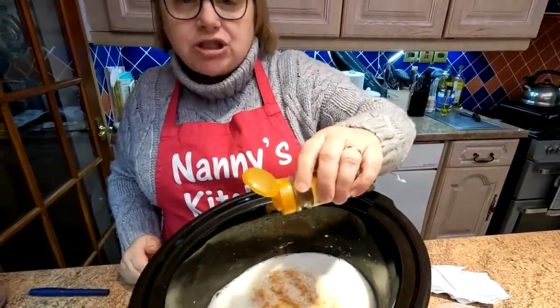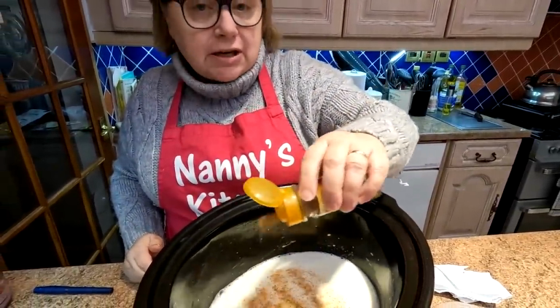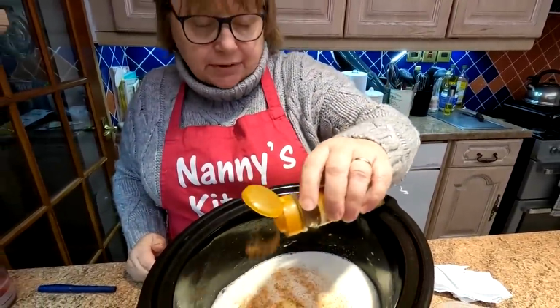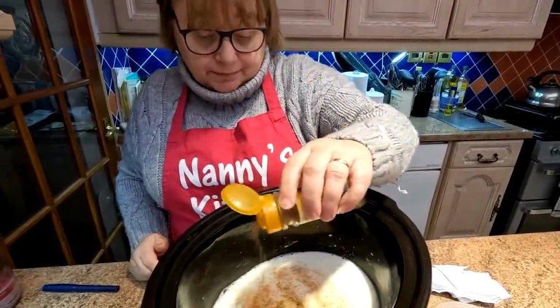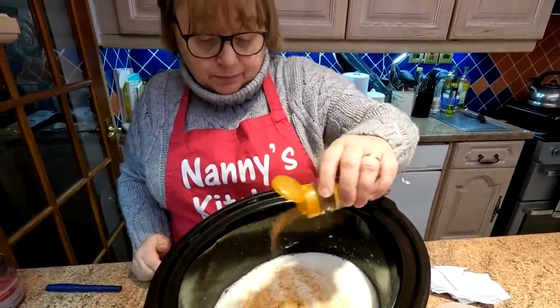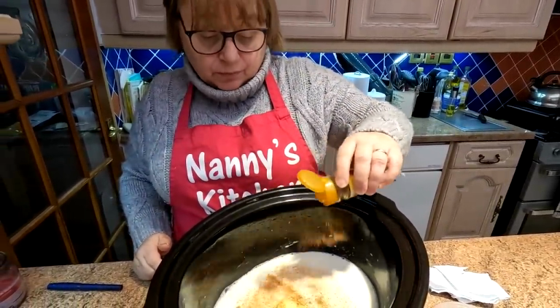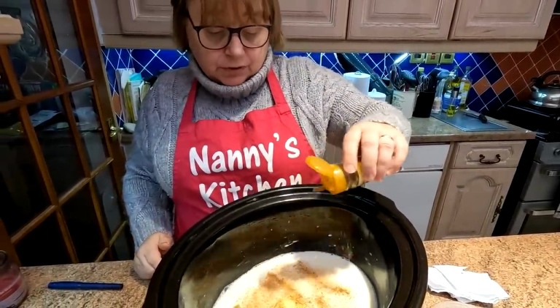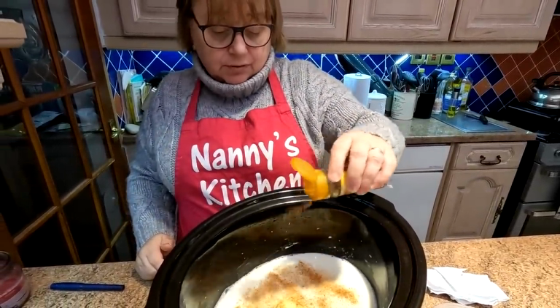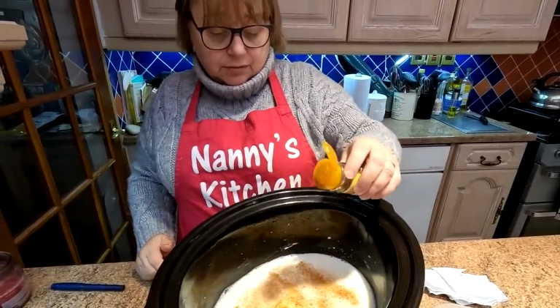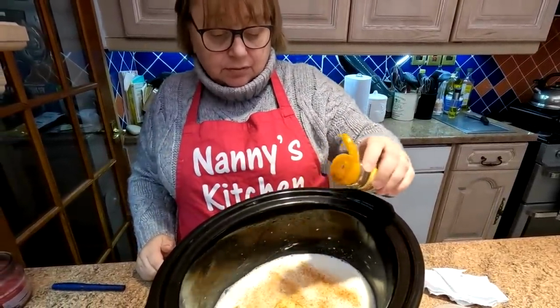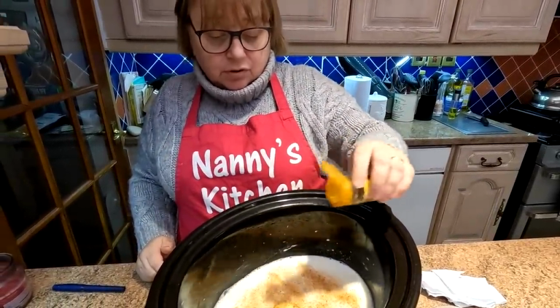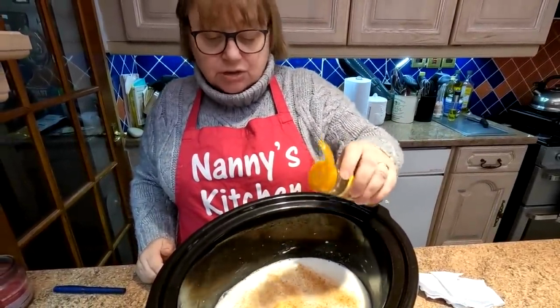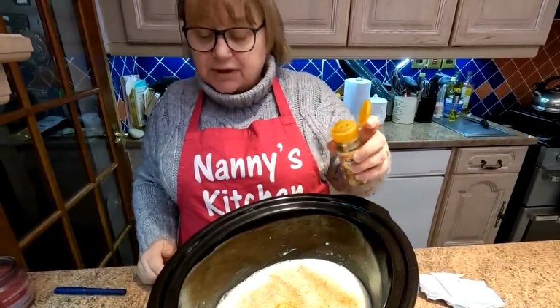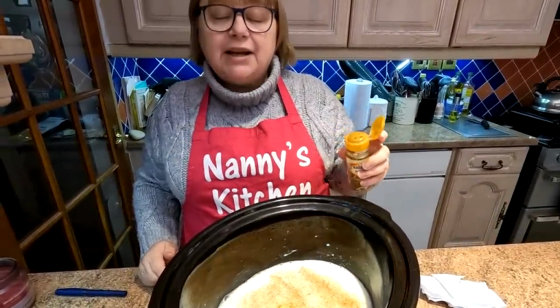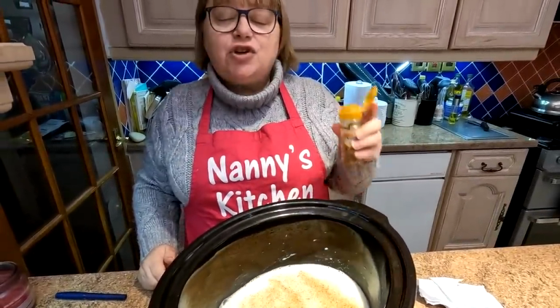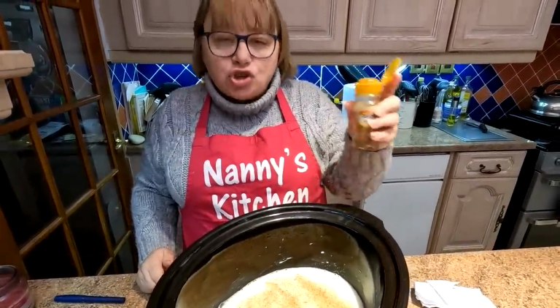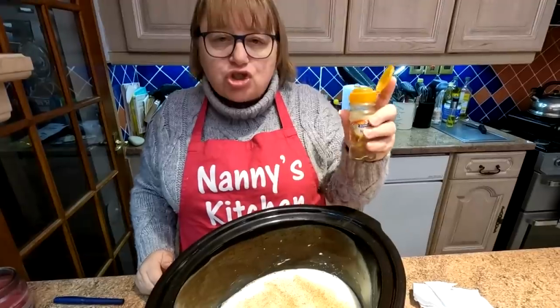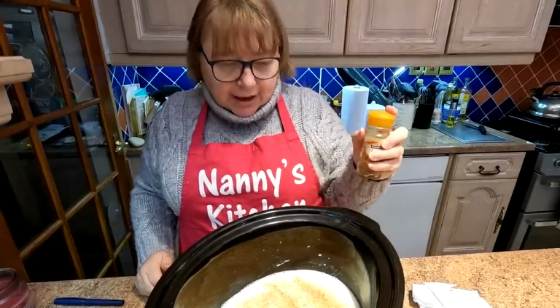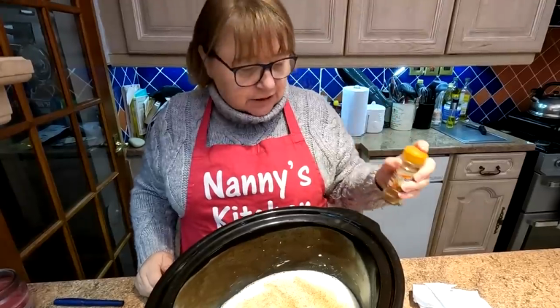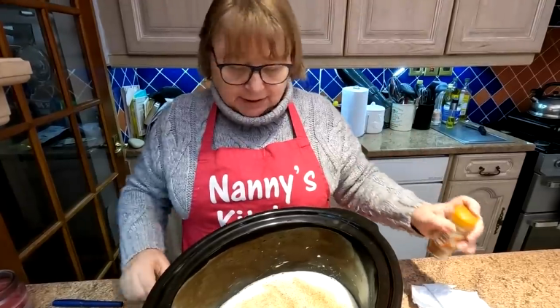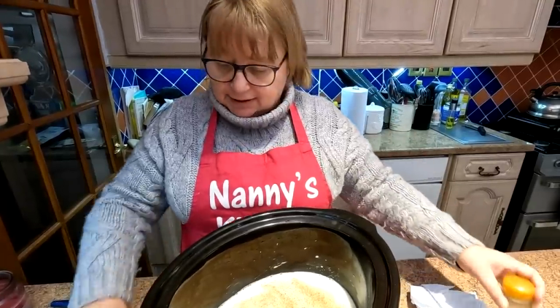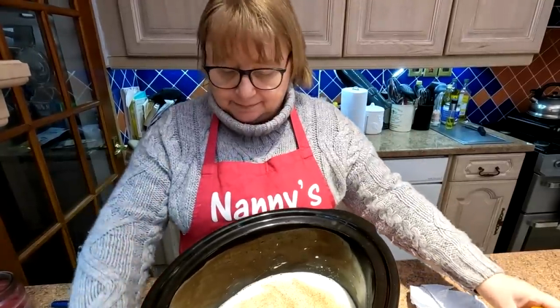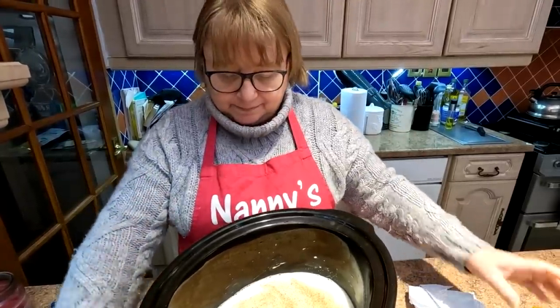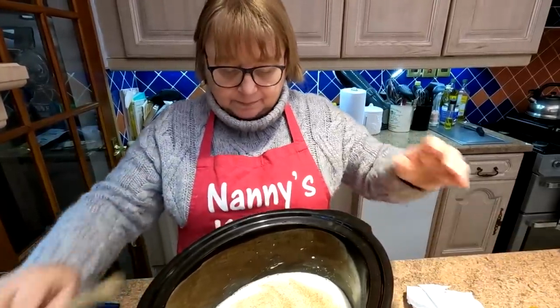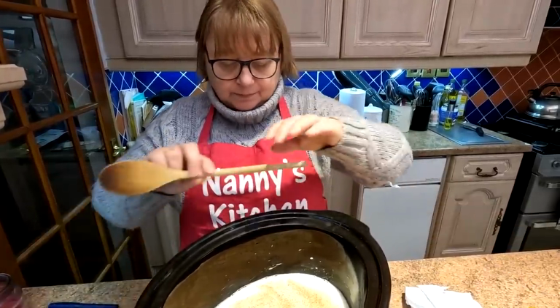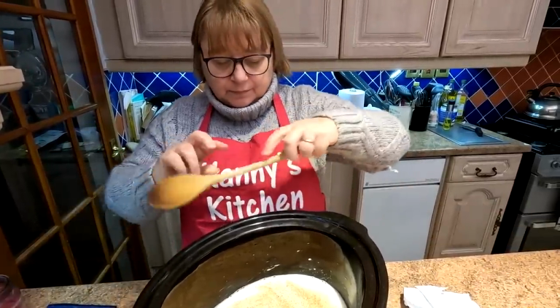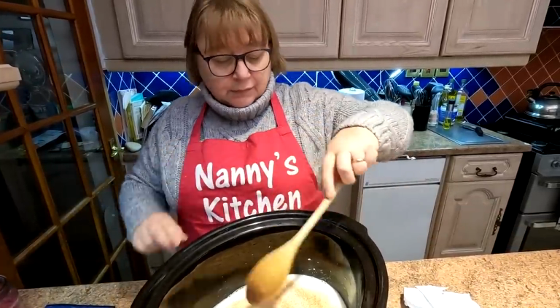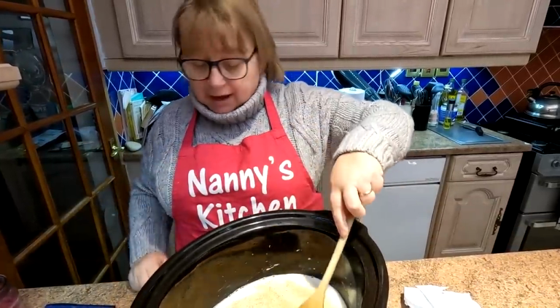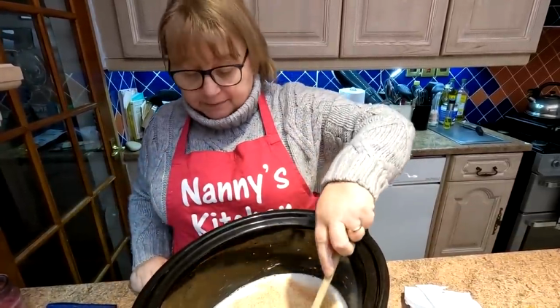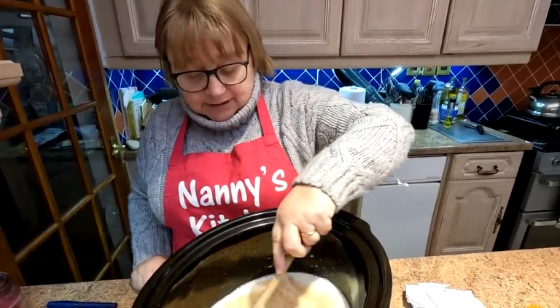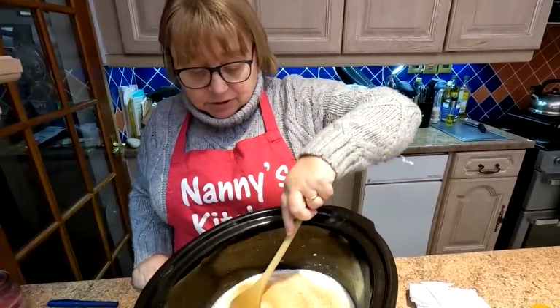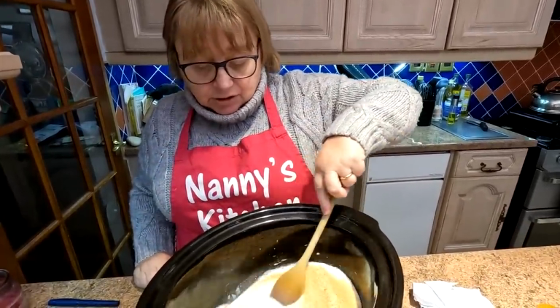Or cinnamon. About a teaspoon? A good heavy sprinkling. Yeah, if you don't like it, don't put it in. It's up to you.